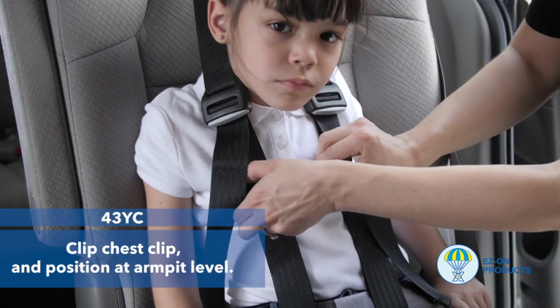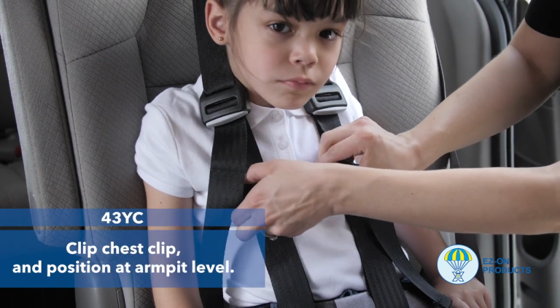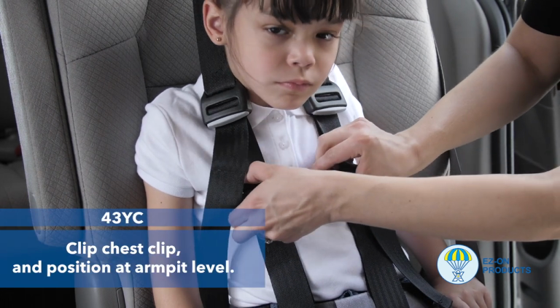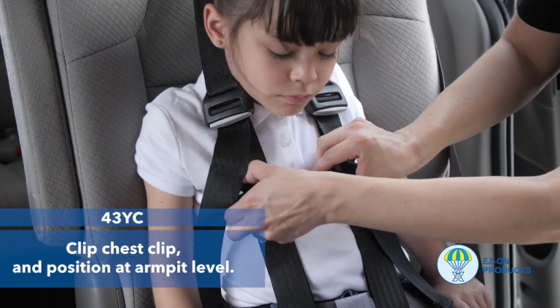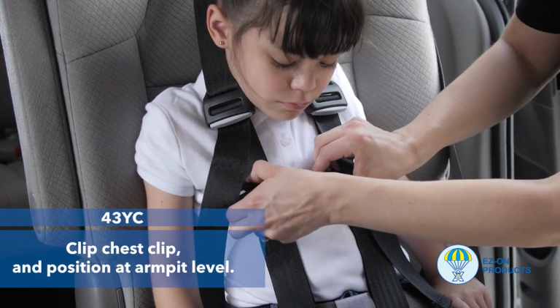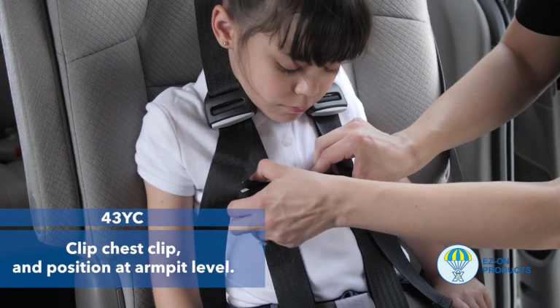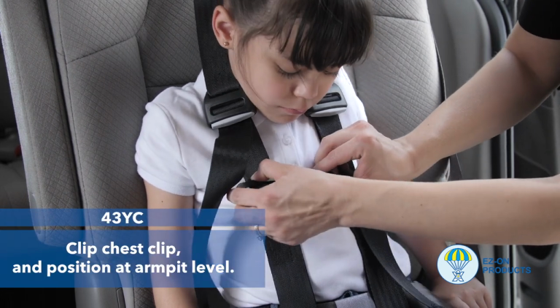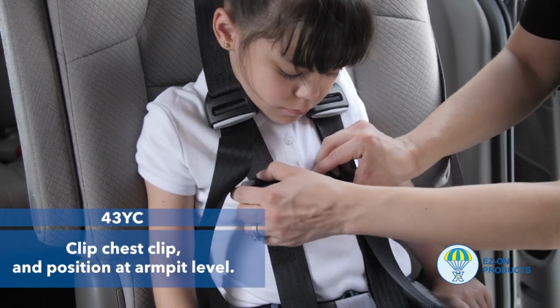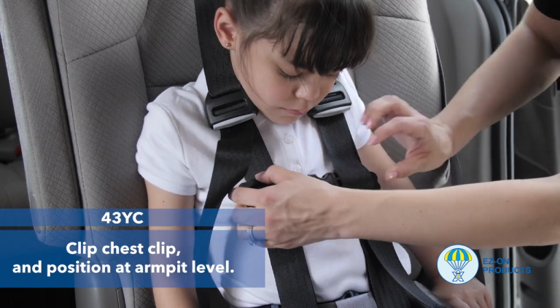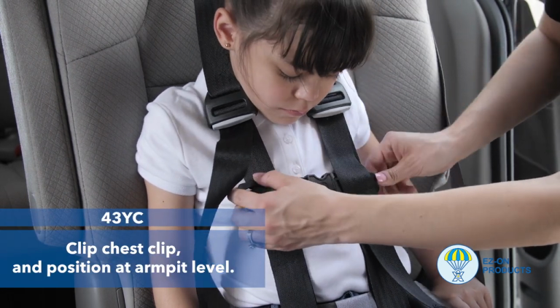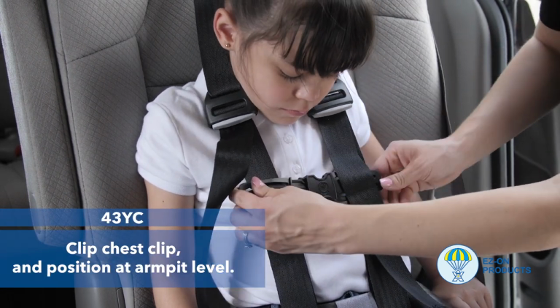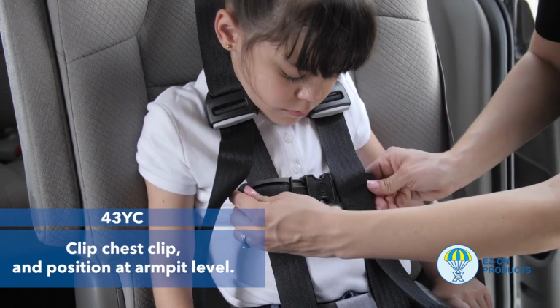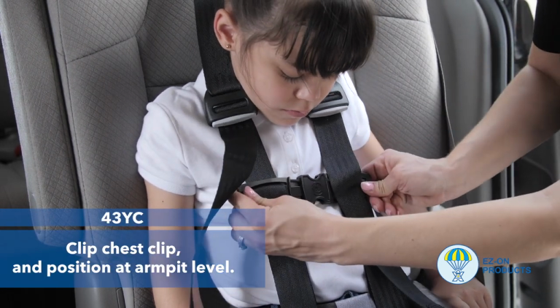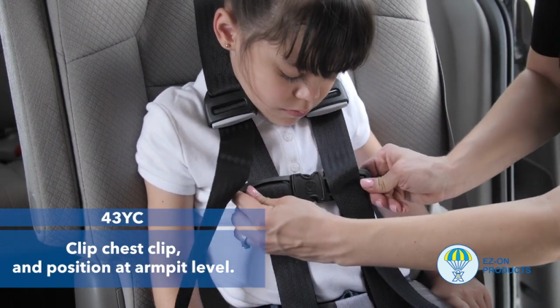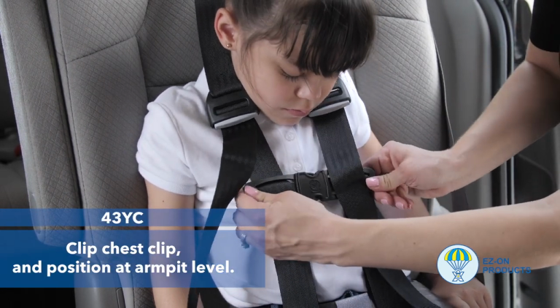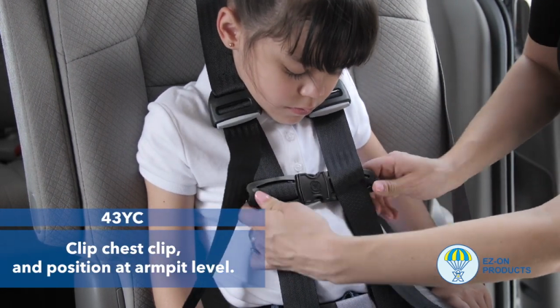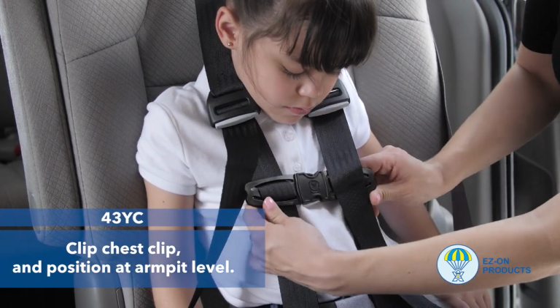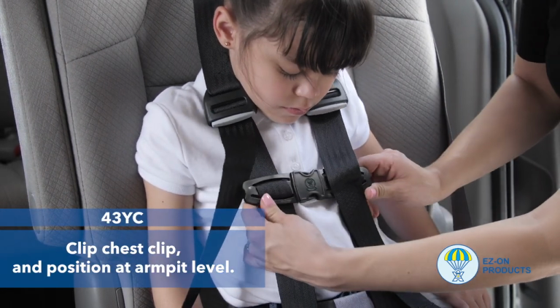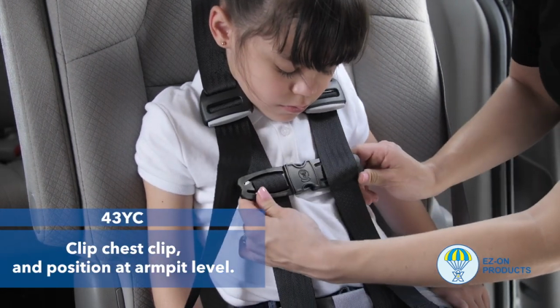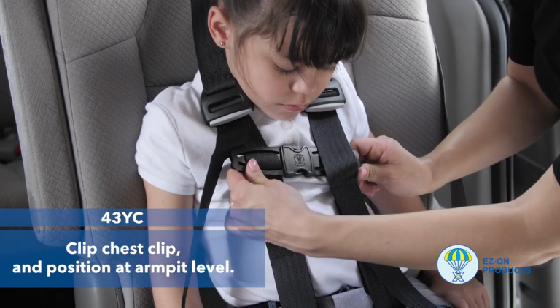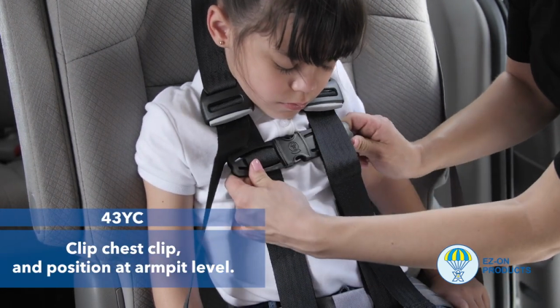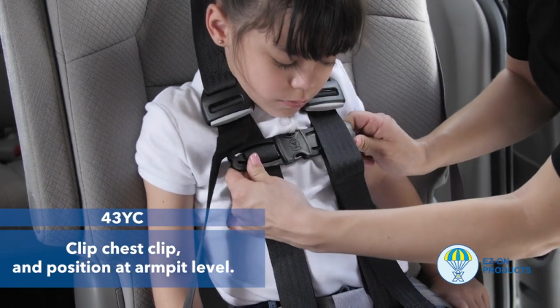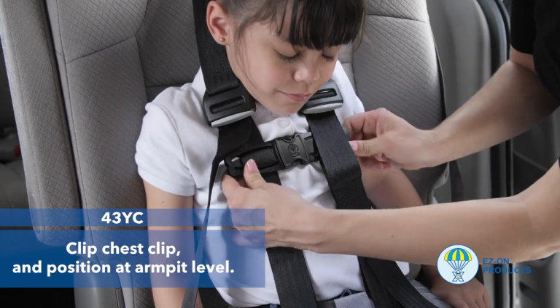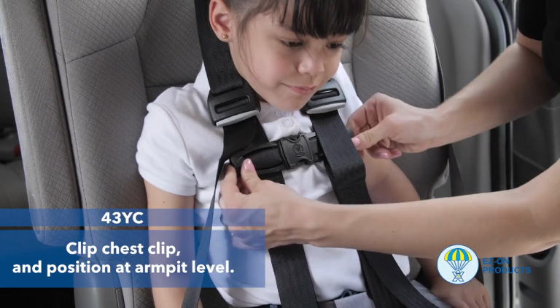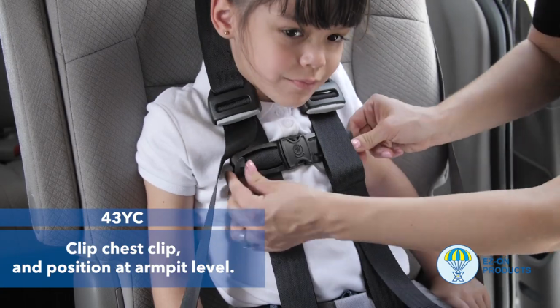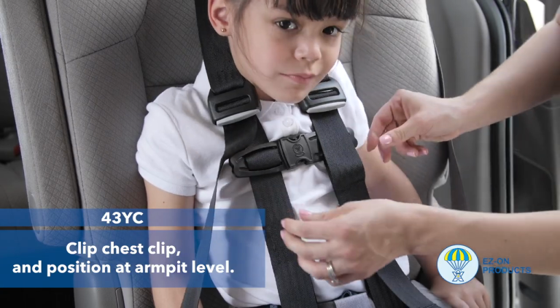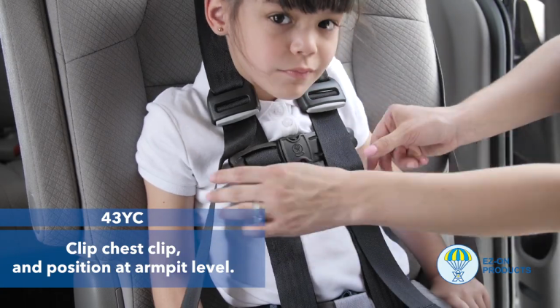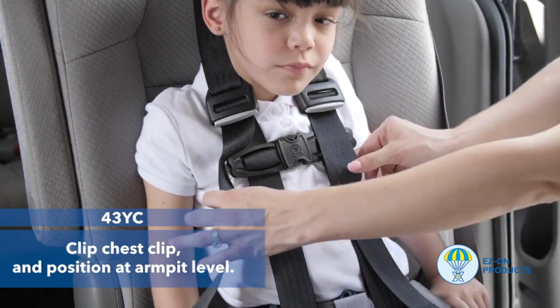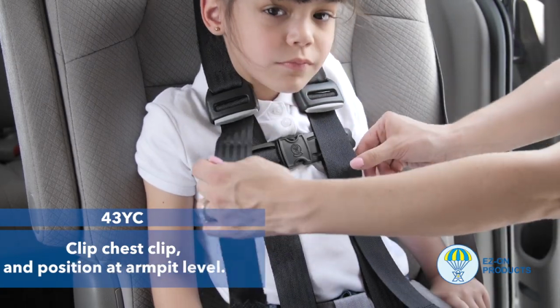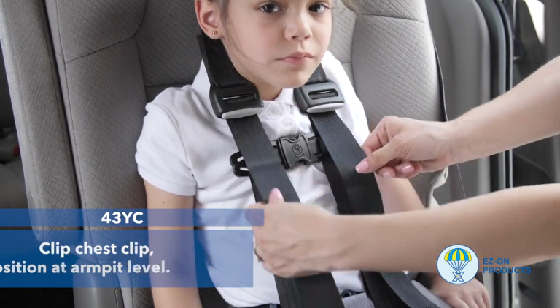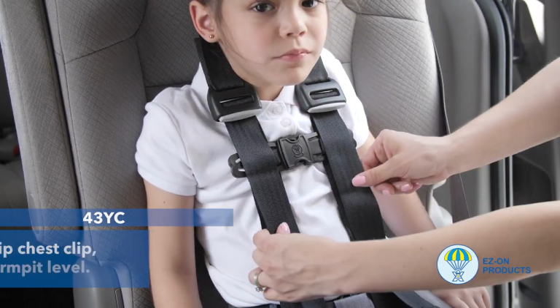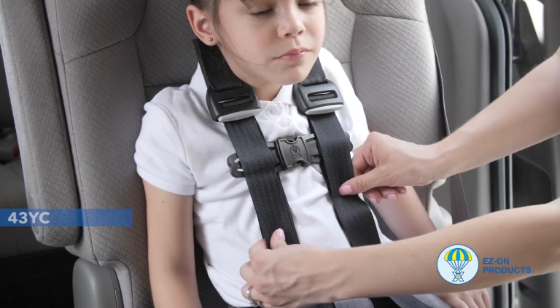Step 9: Clip the chest clip and position it at armpit level.